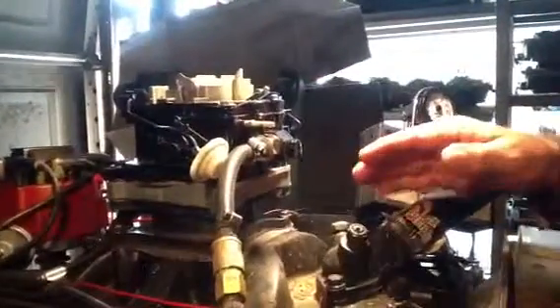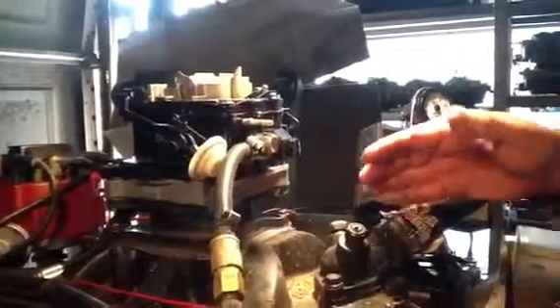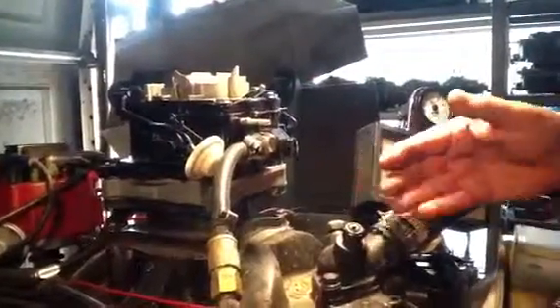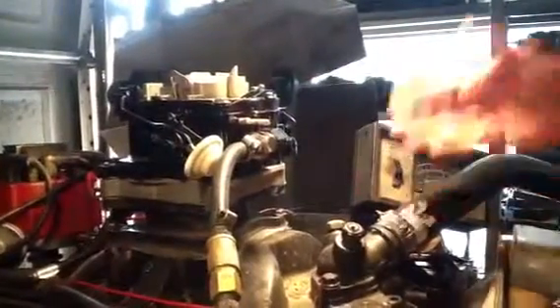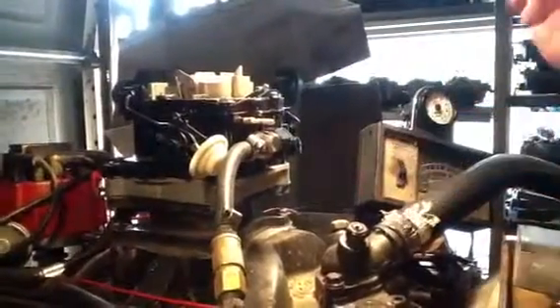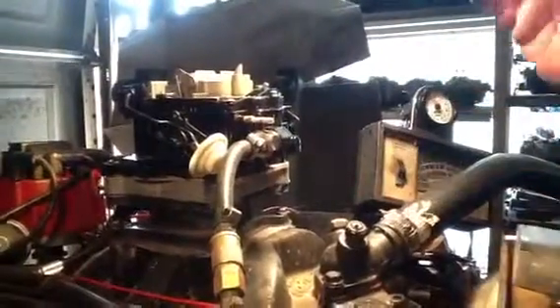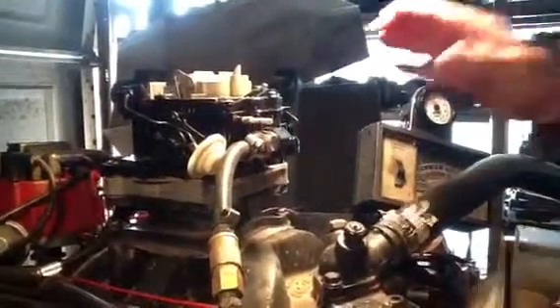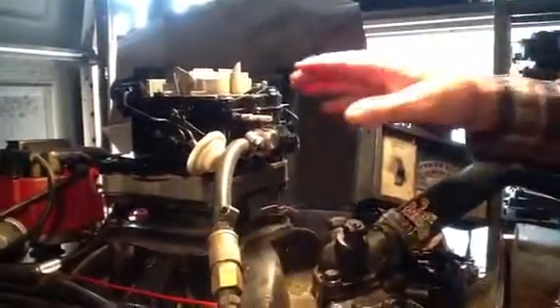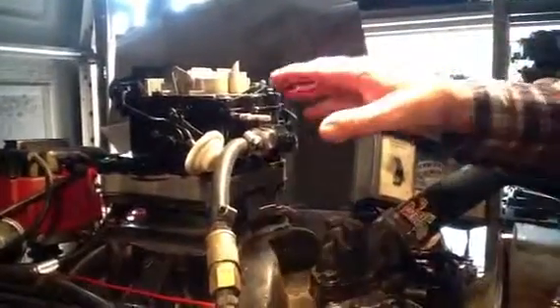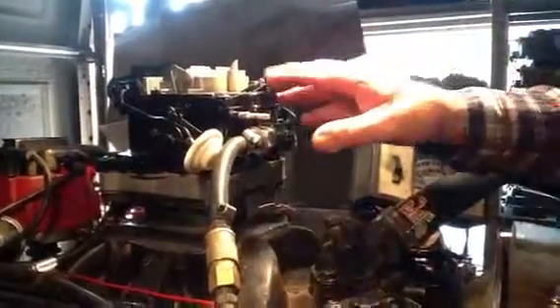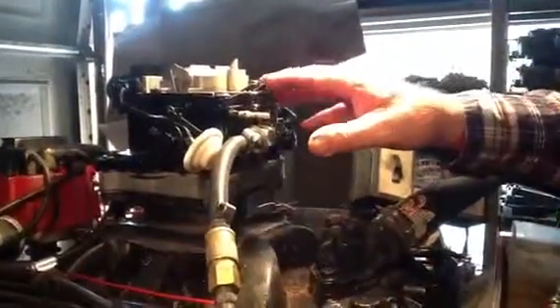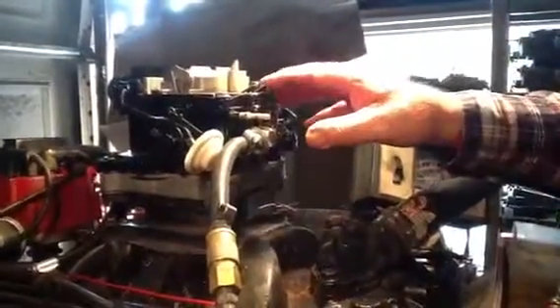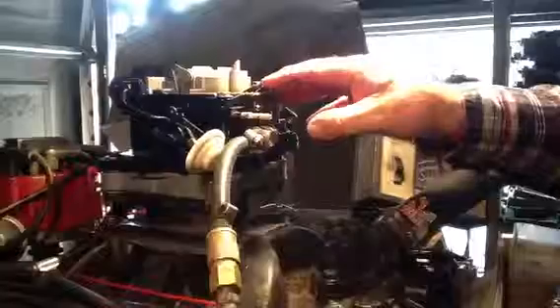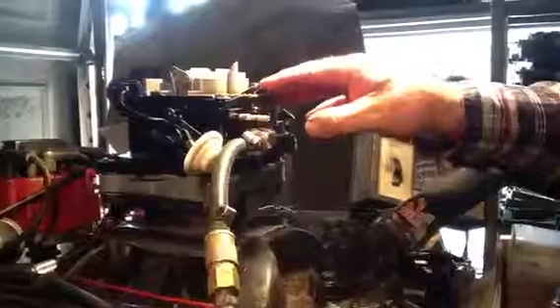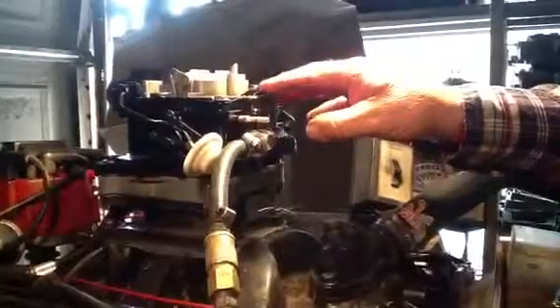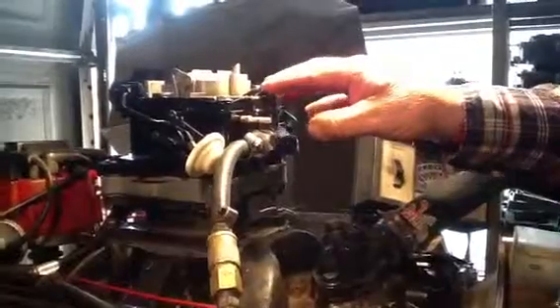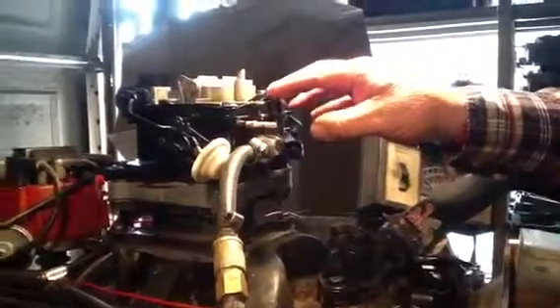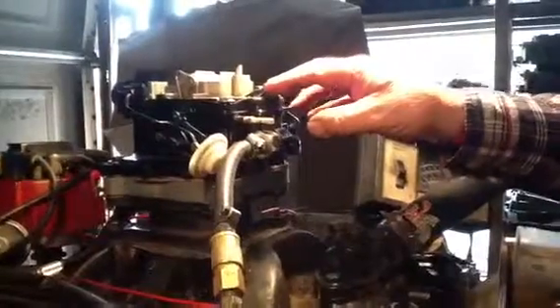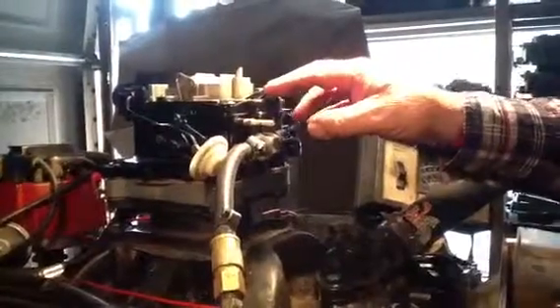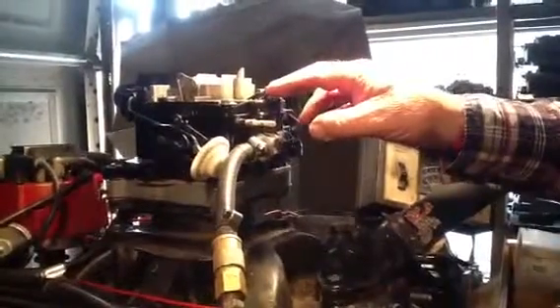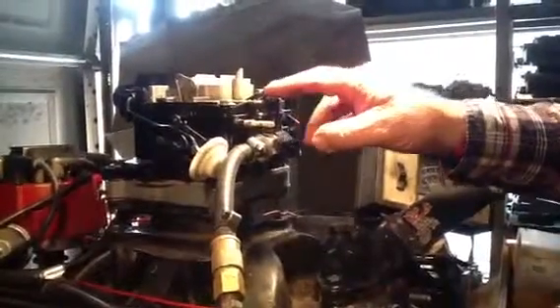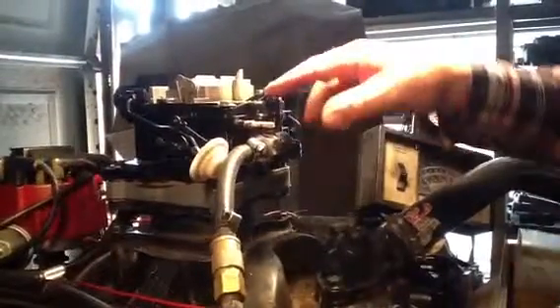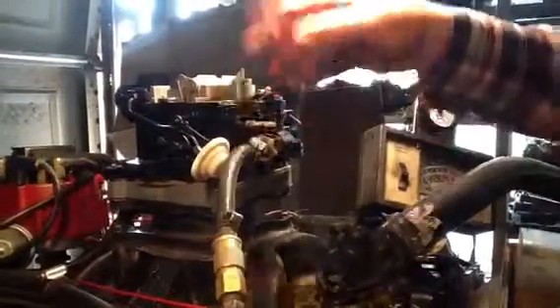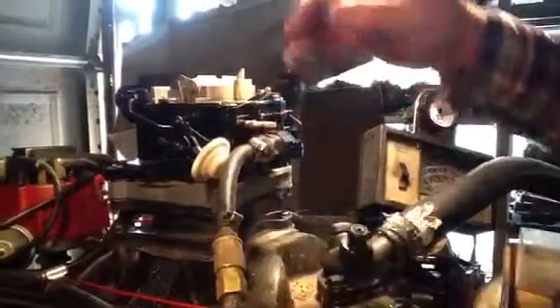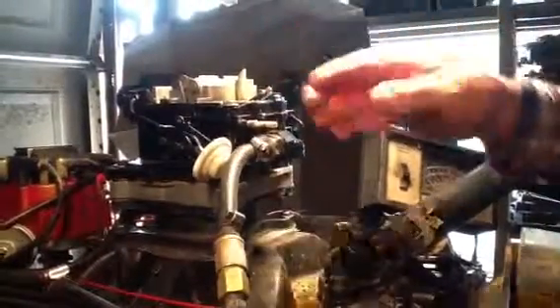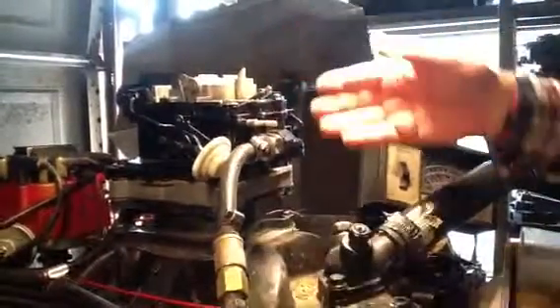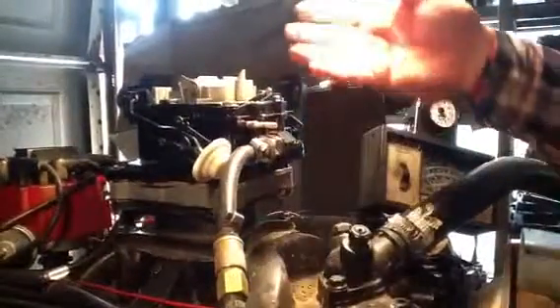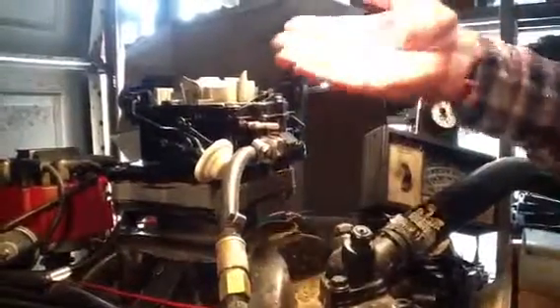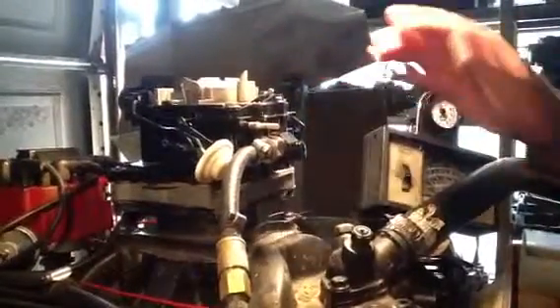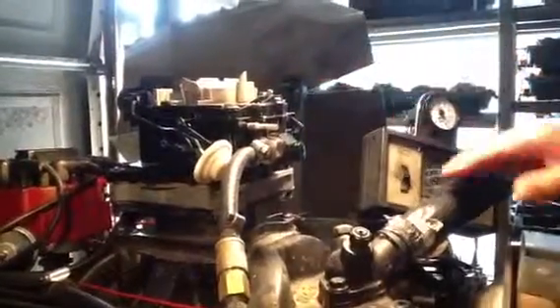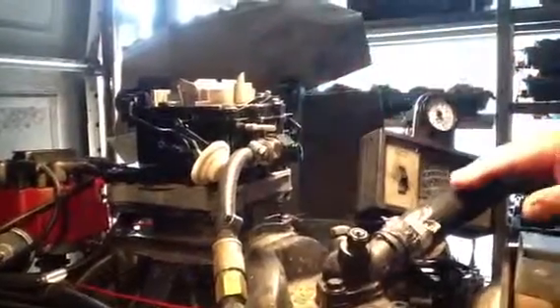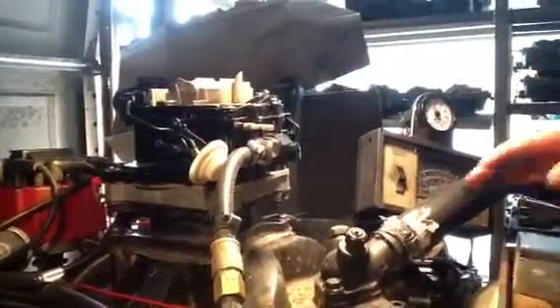And right away they call up cussing me out, cussing us out — carburetor's no good. They send them back. The carburetor runs perfect.